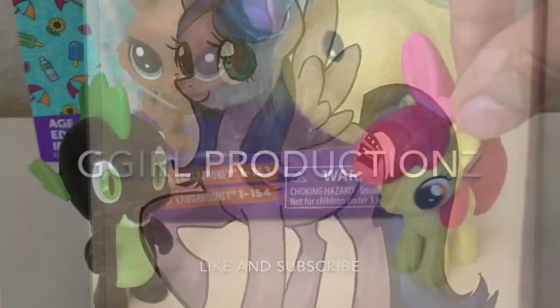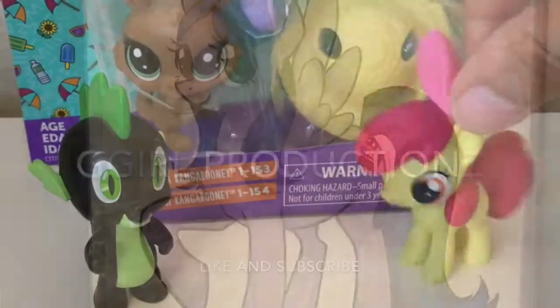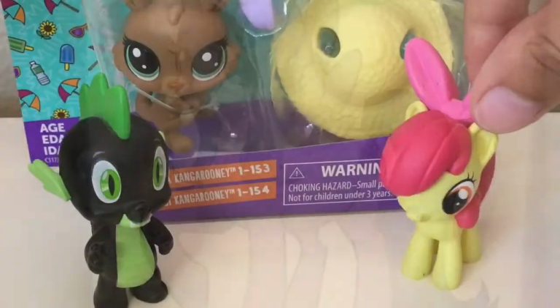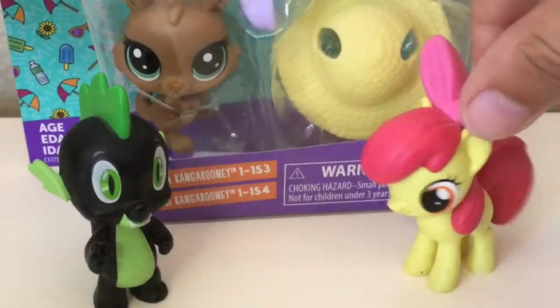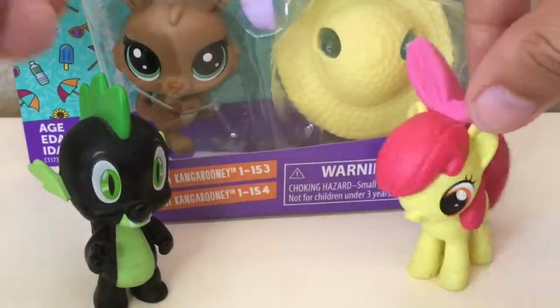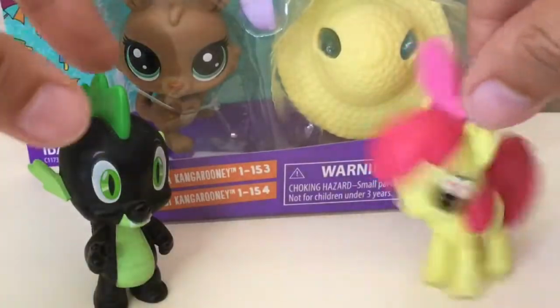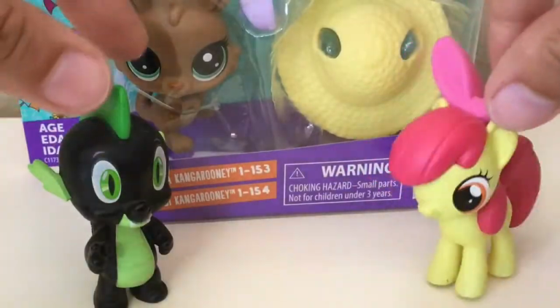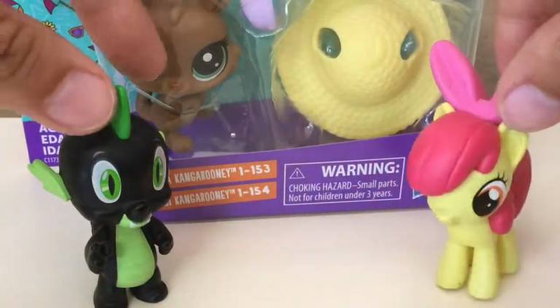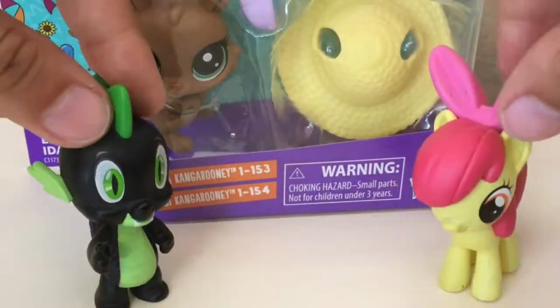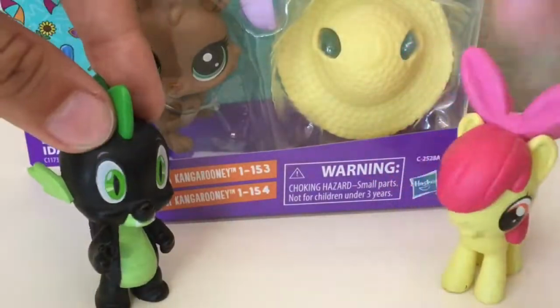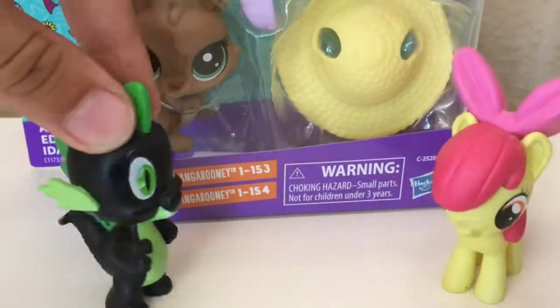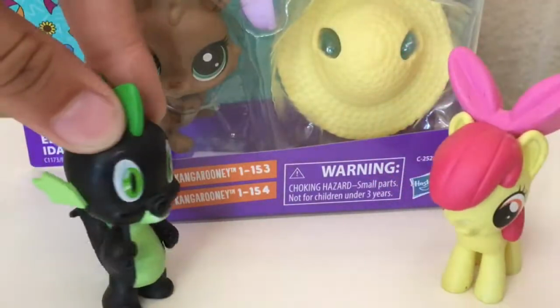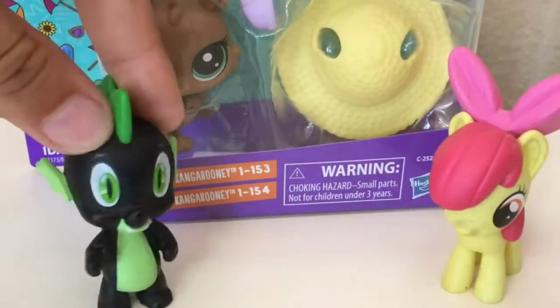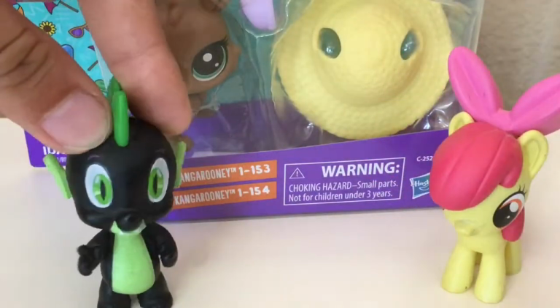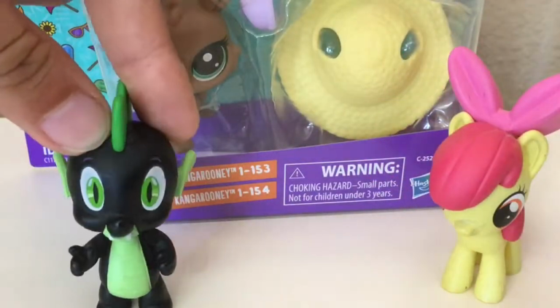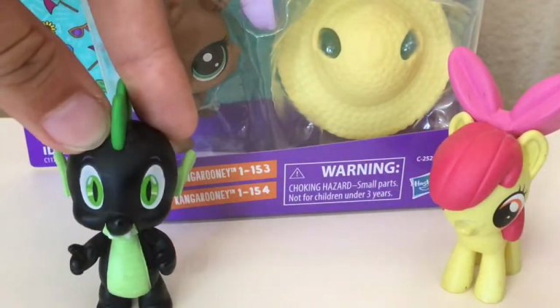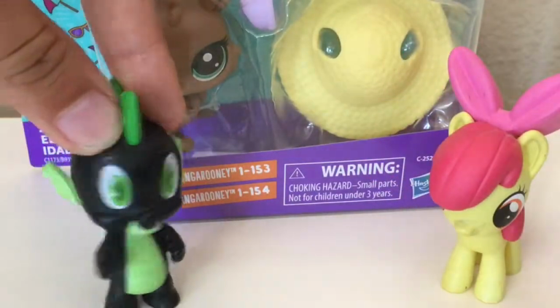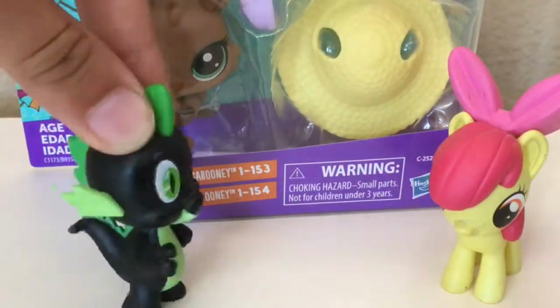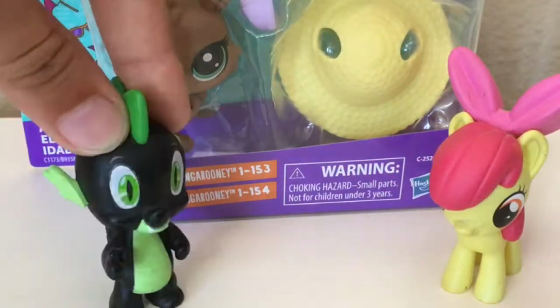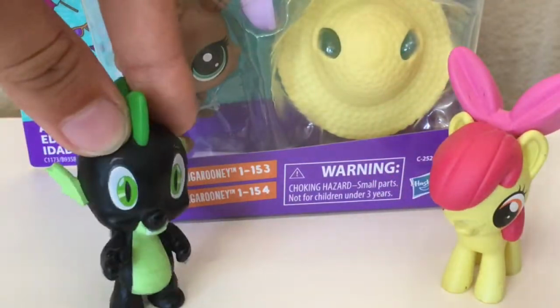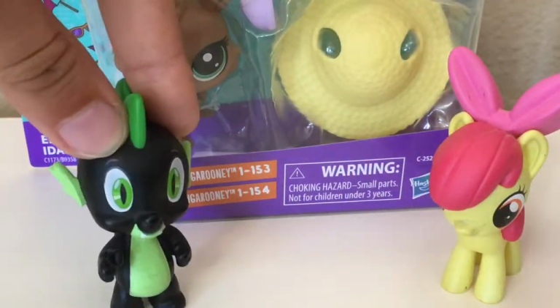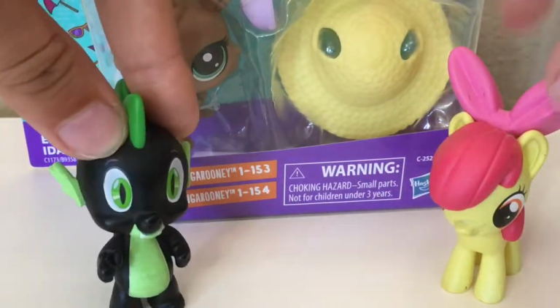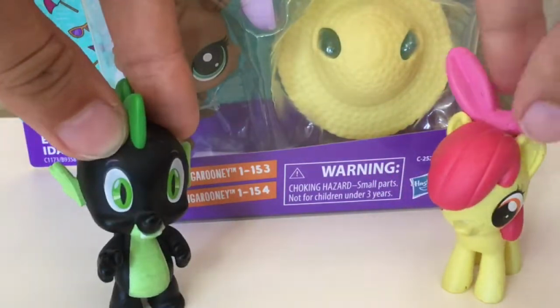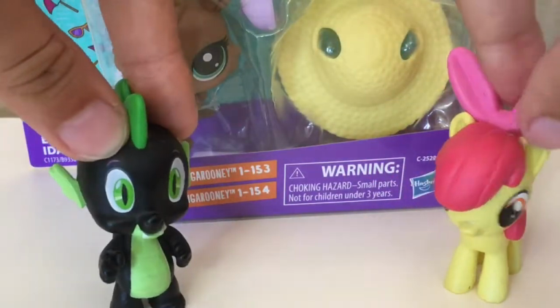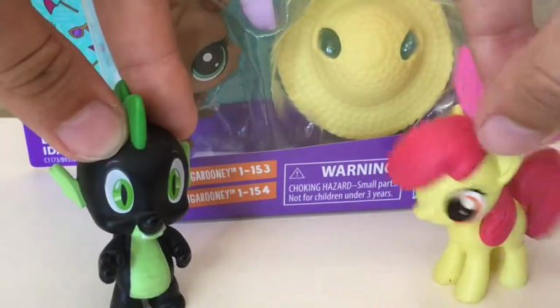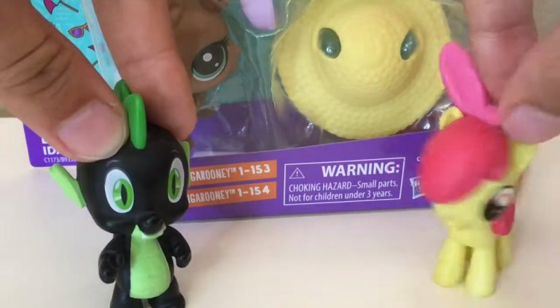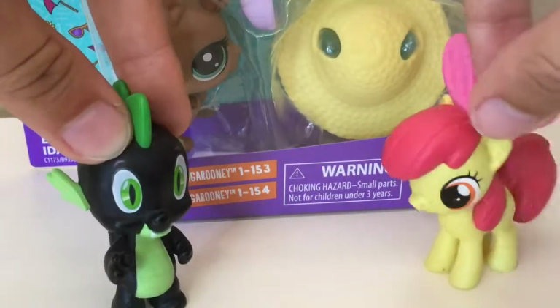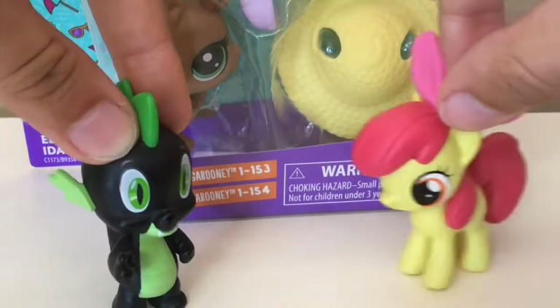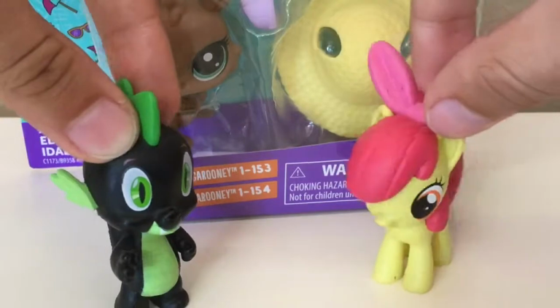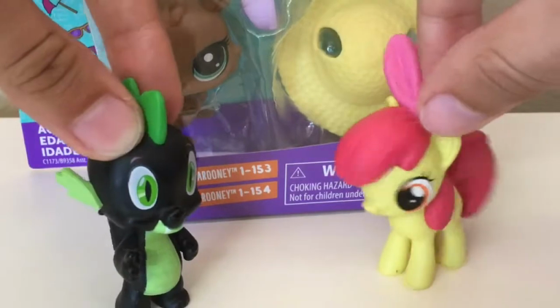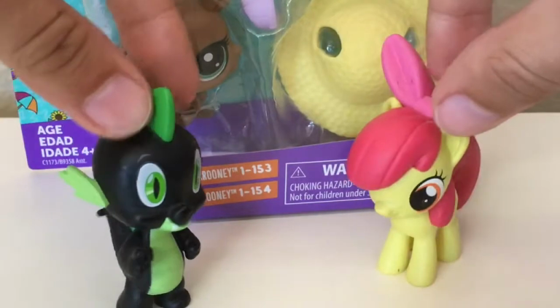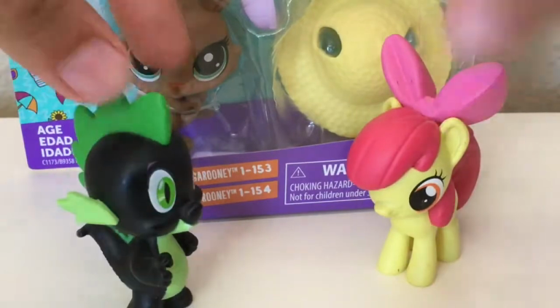Howdy y'all, it's me Apple Bloom, and me Spike, and welcome back to another tour review.